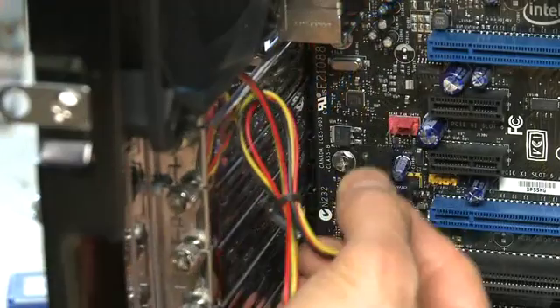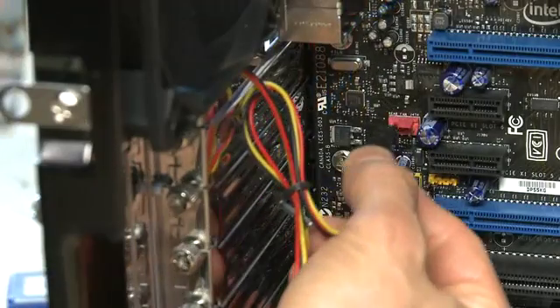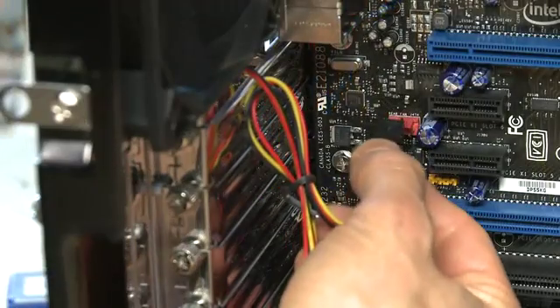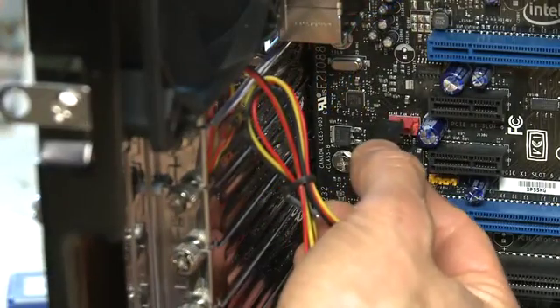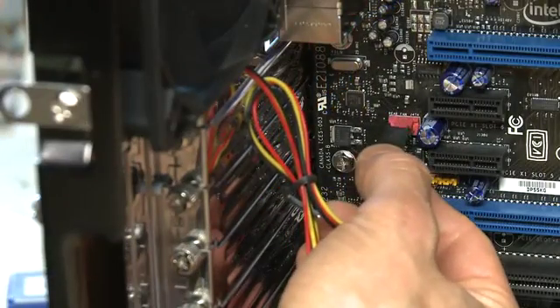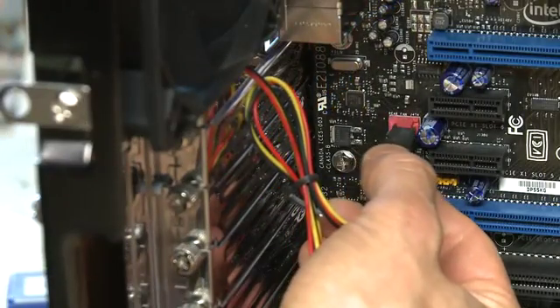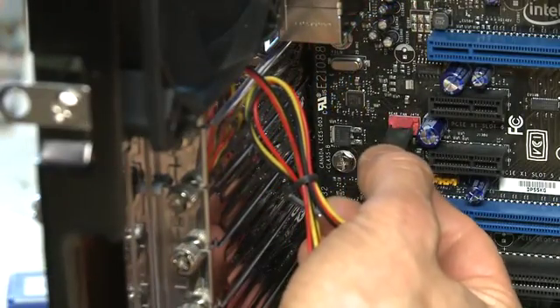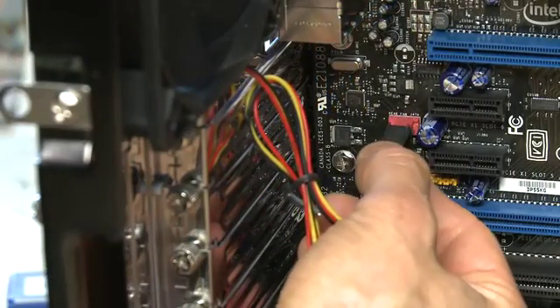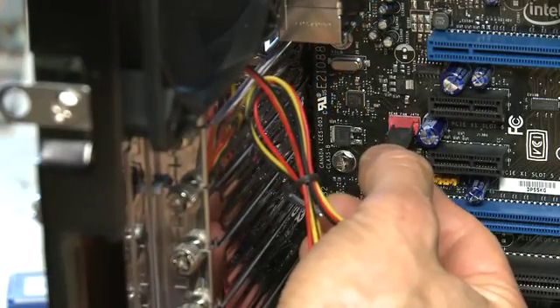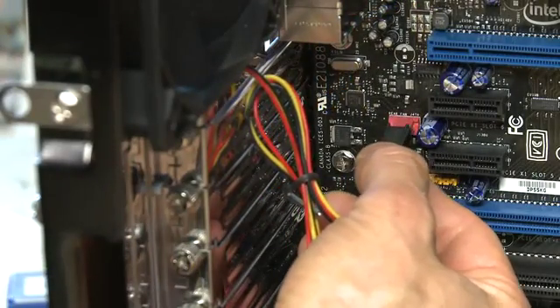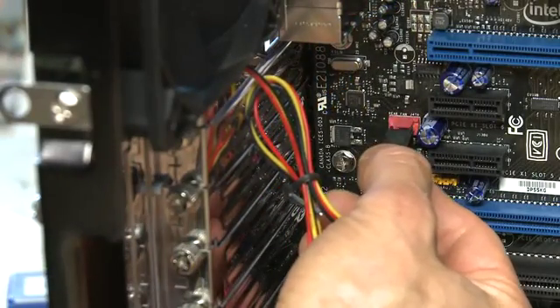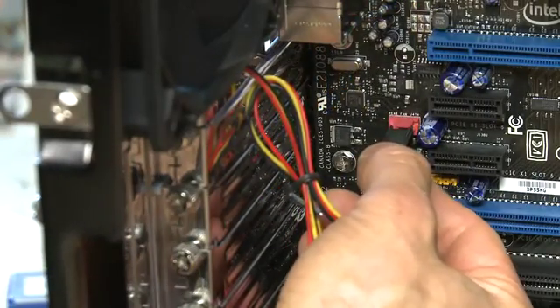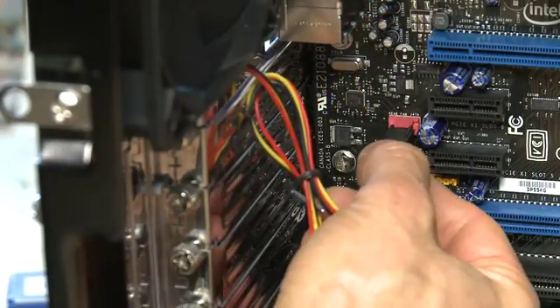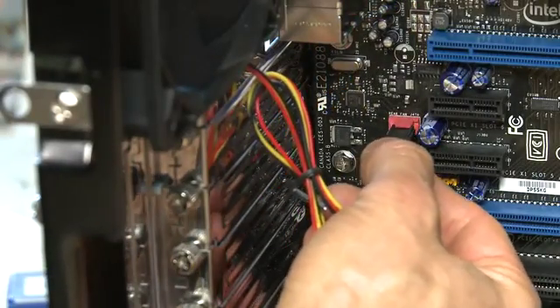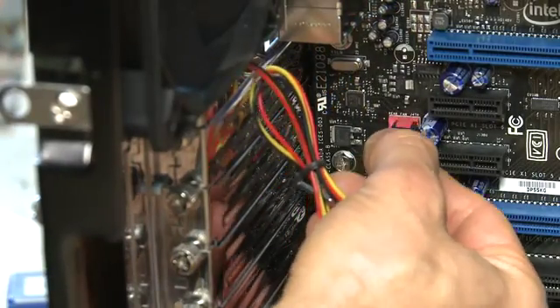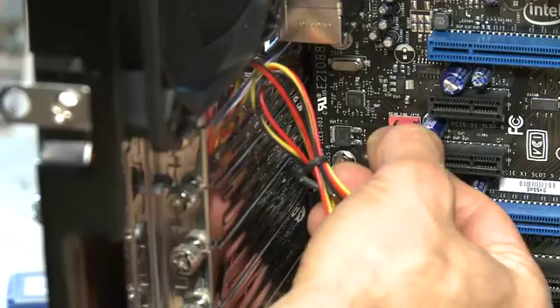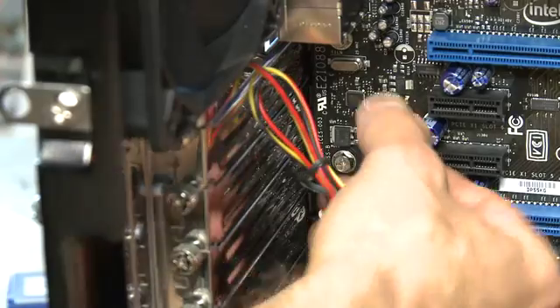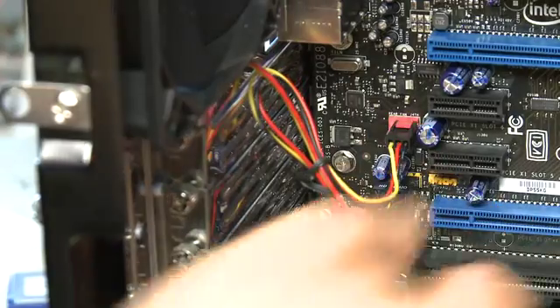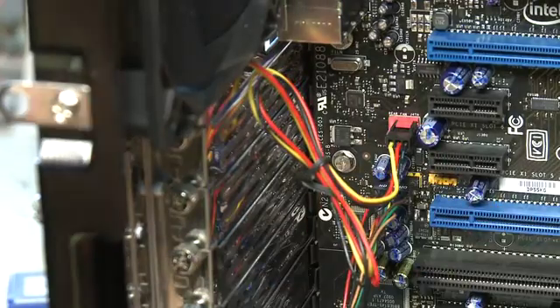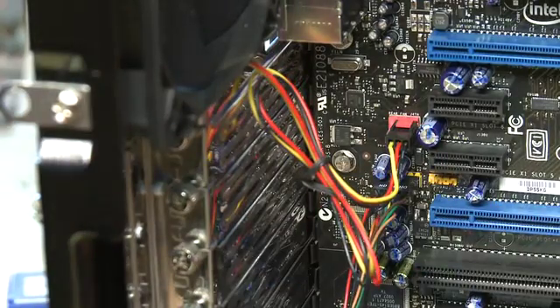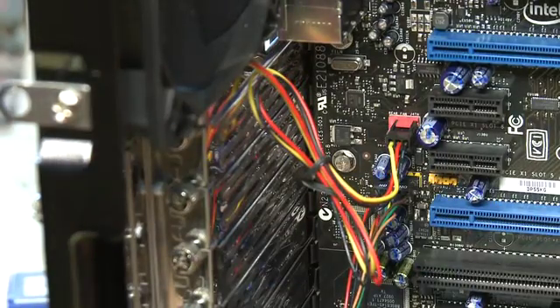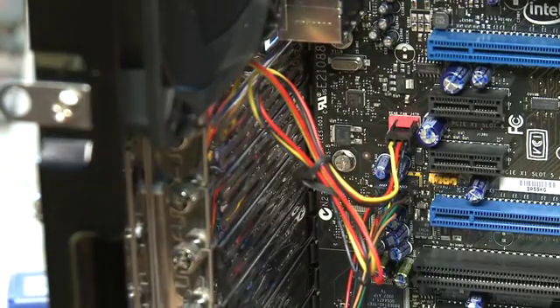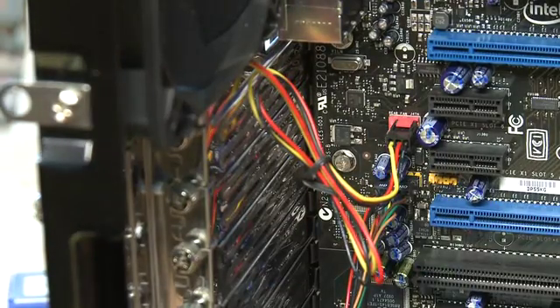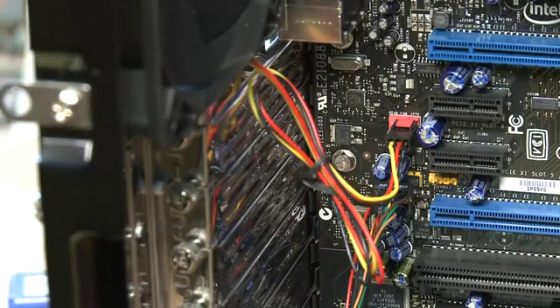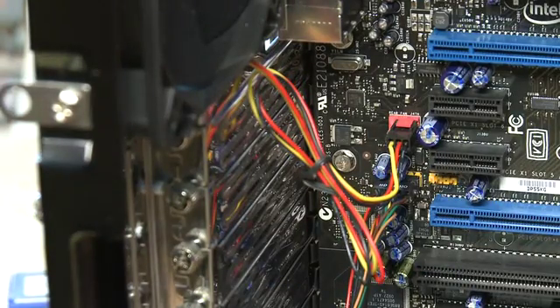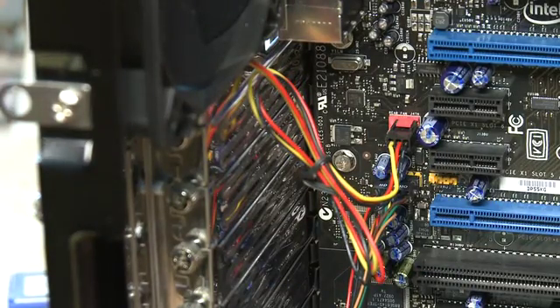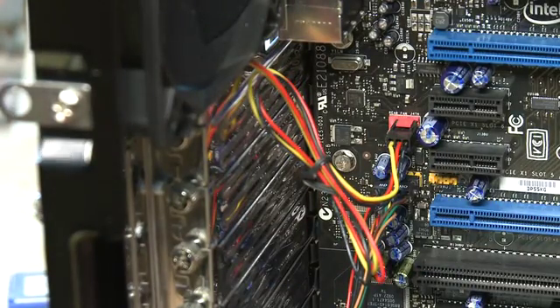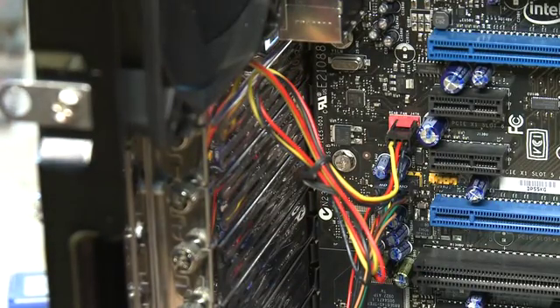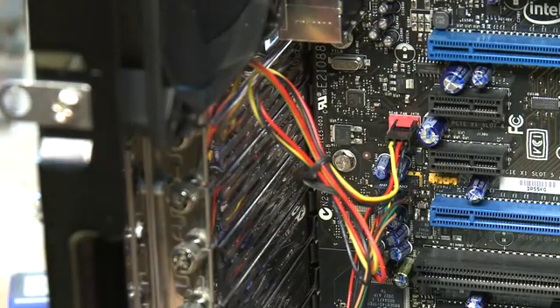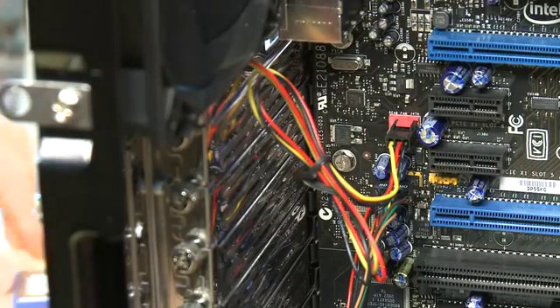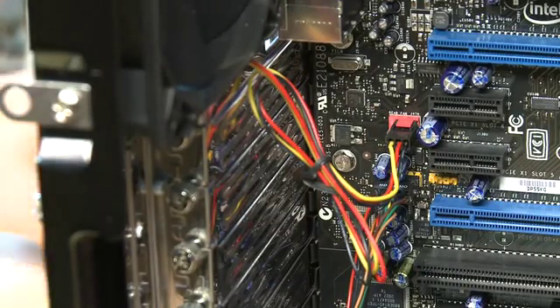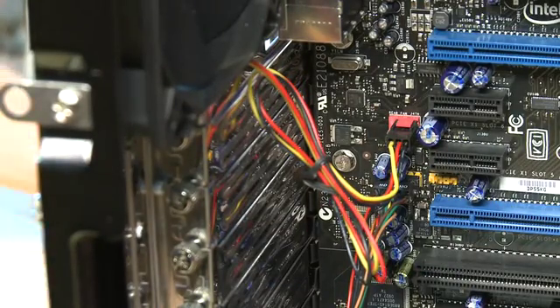Your case may also have some built-in cooling fans, so you want to take the connectors that come with the case and attach them to the motherboard in the space for cooling fans.